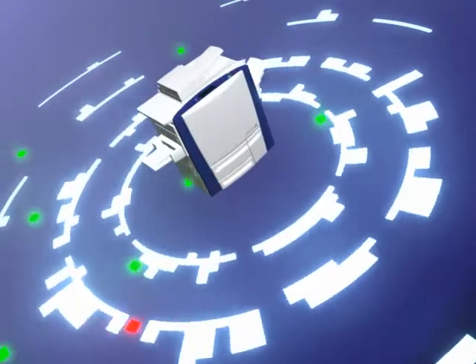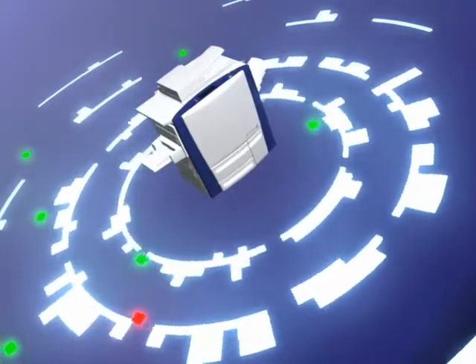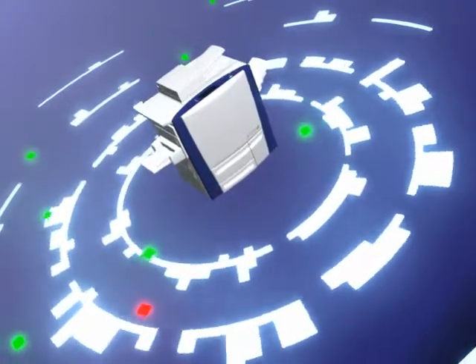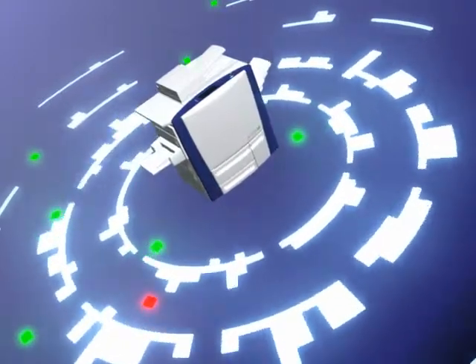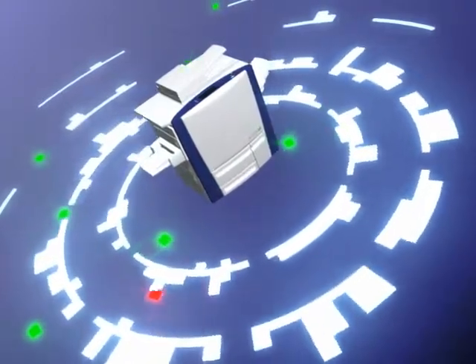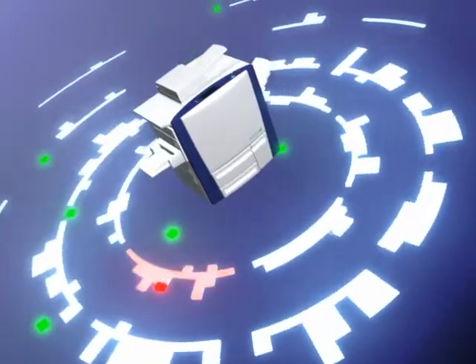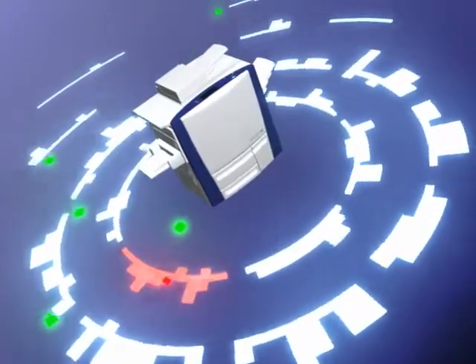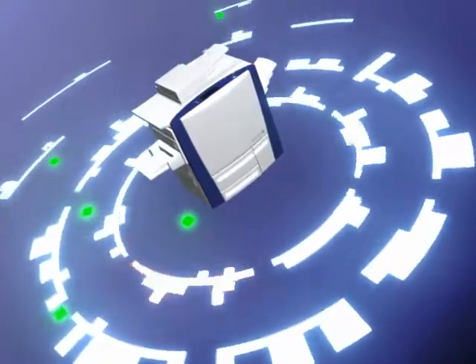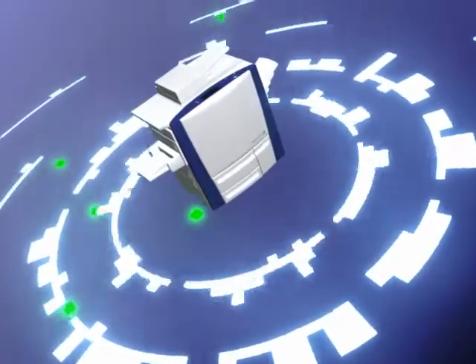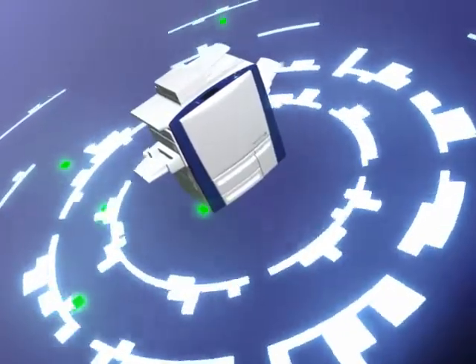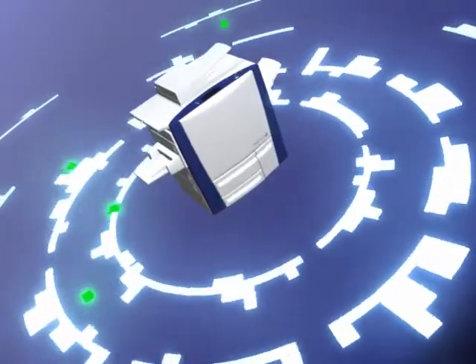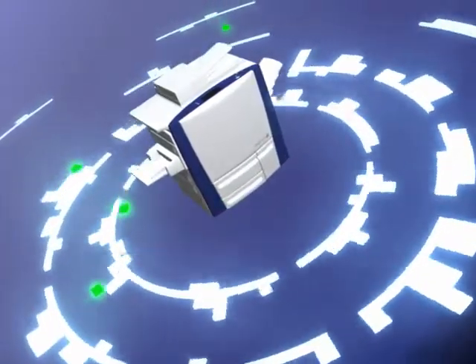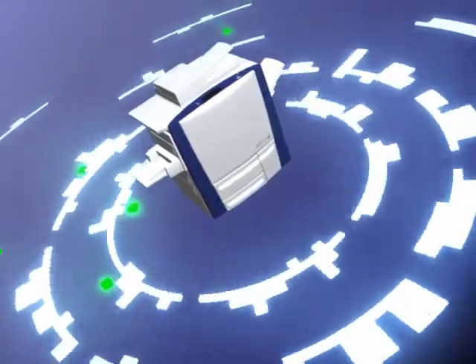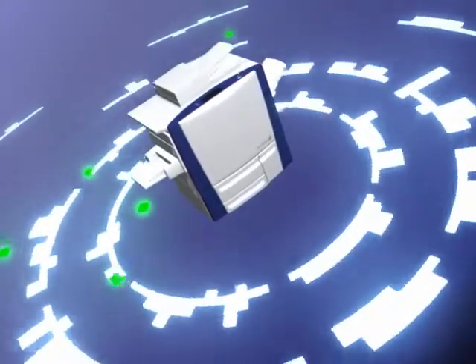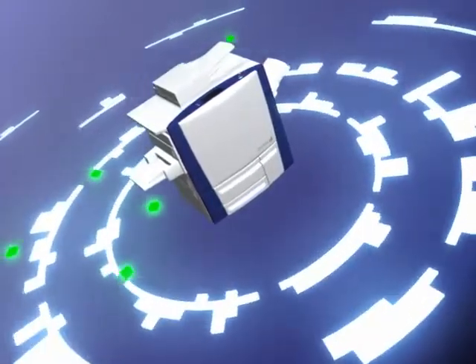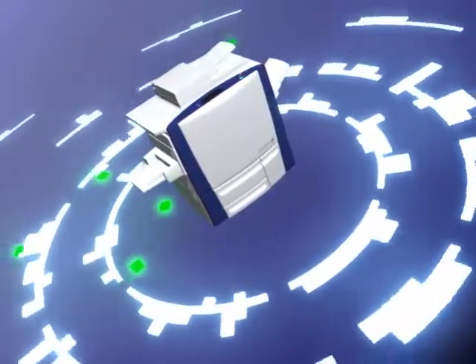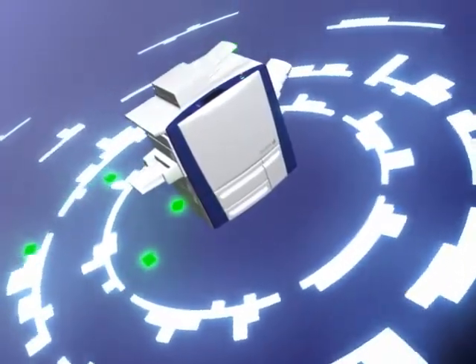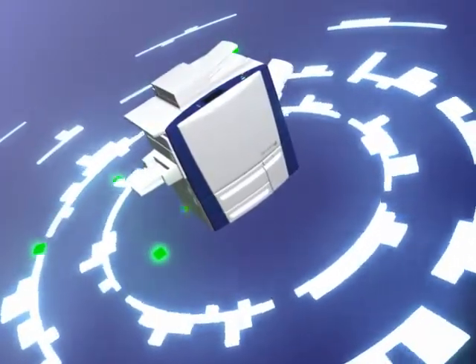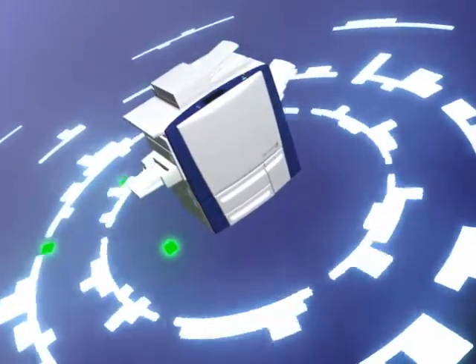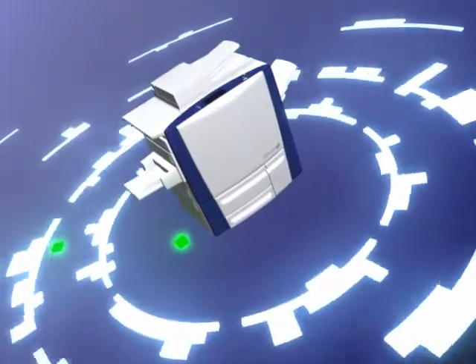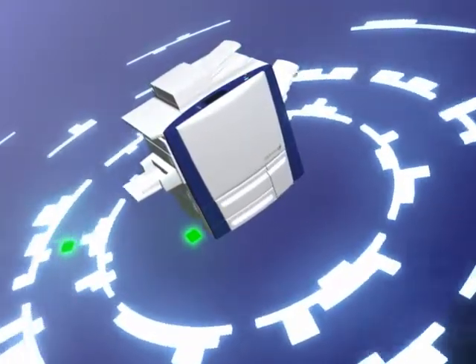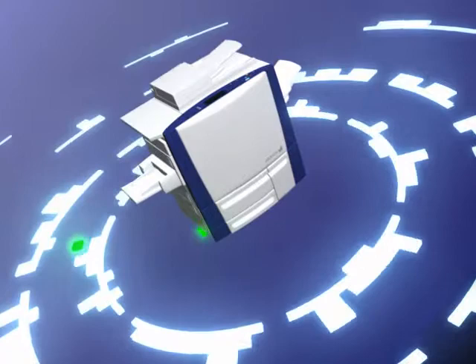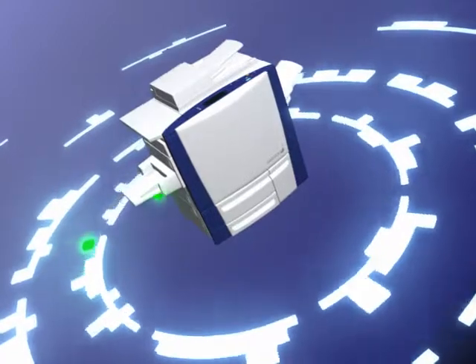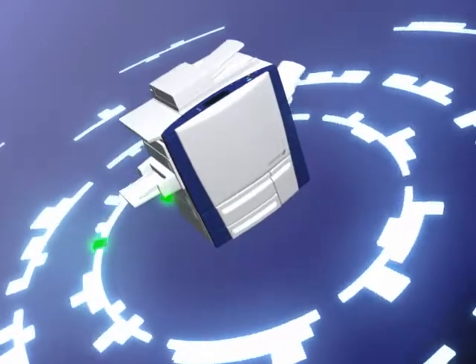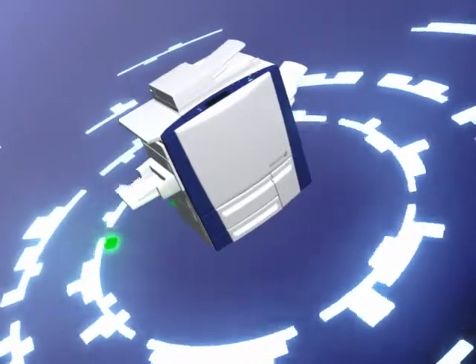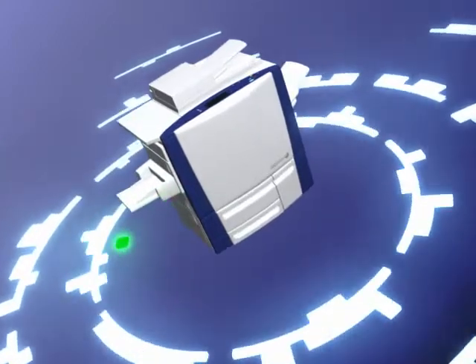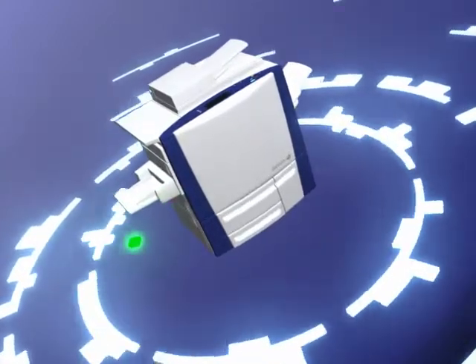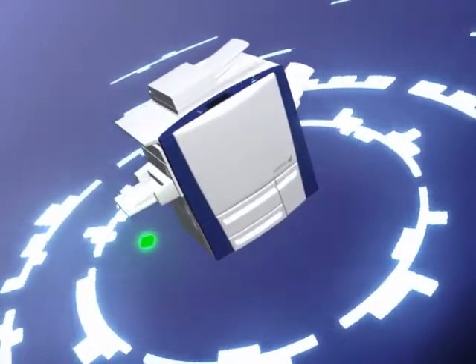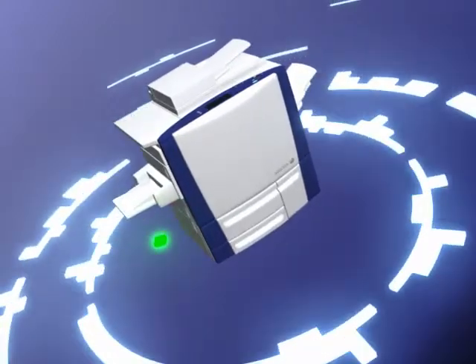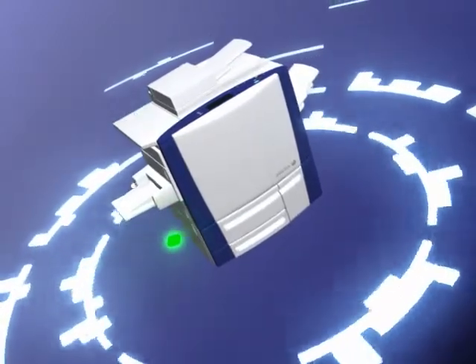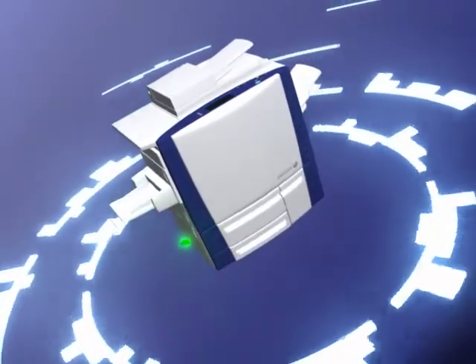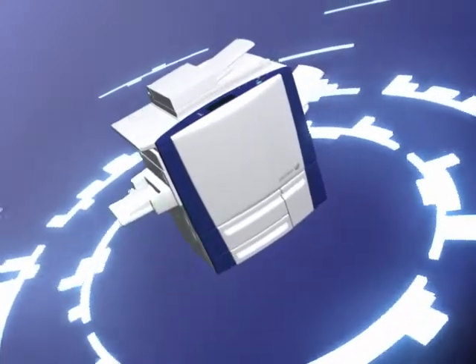A whole new world of possibilities is brought to the MFP. It can now adapt to fit the way you work, not the other way around.